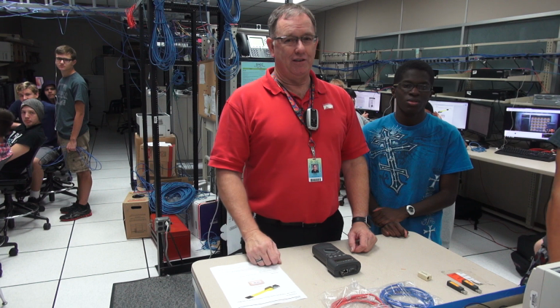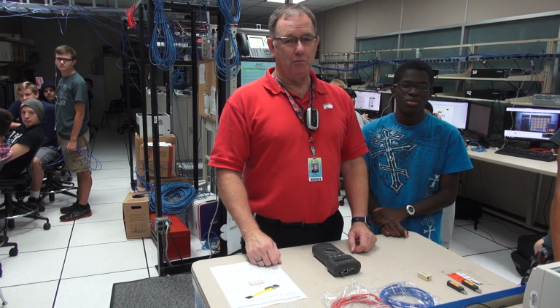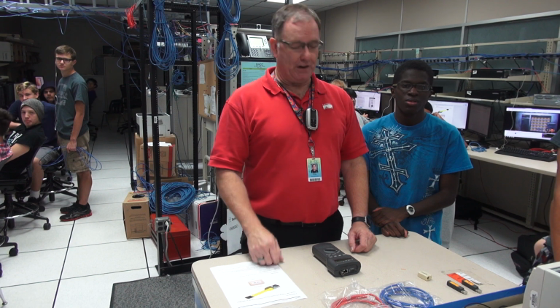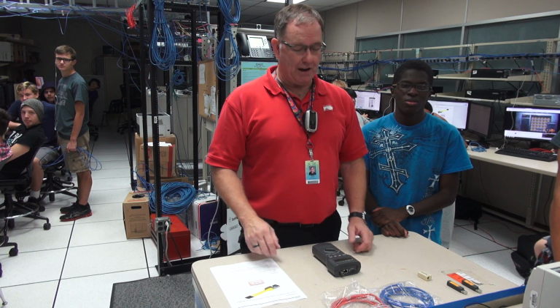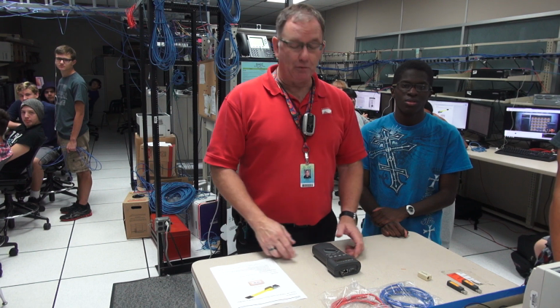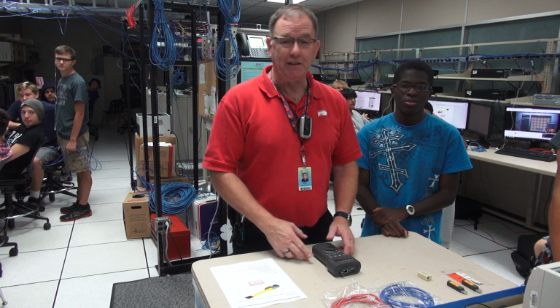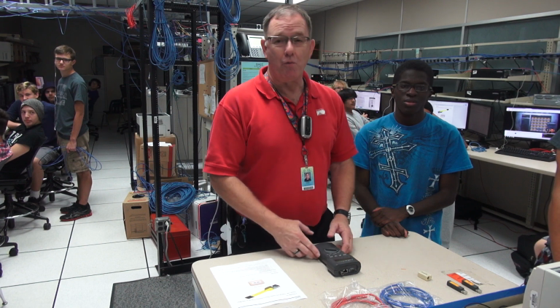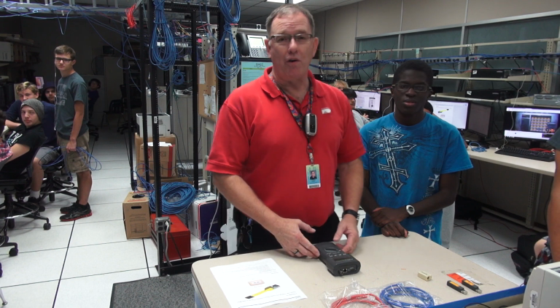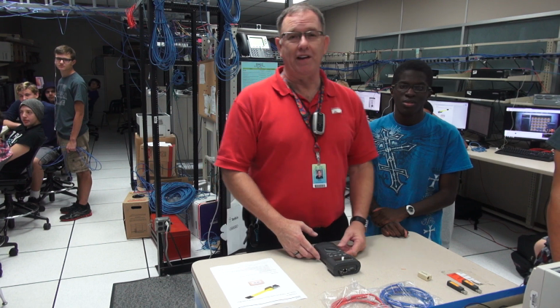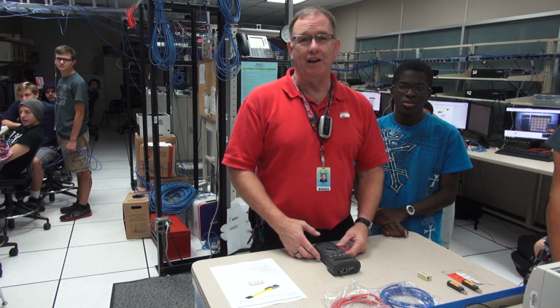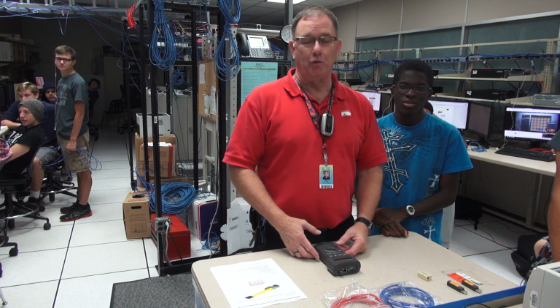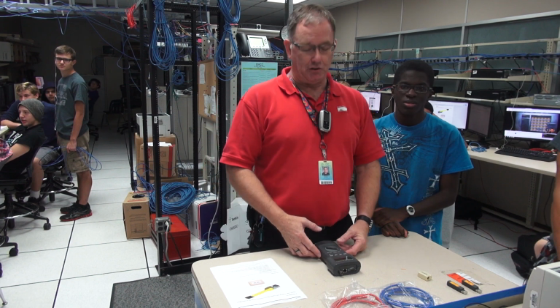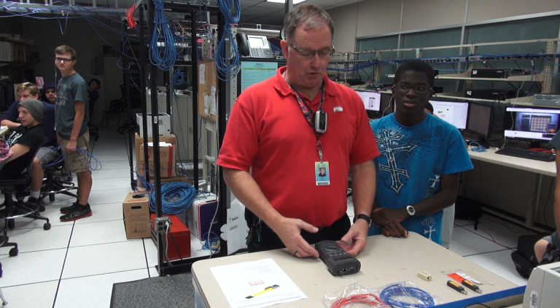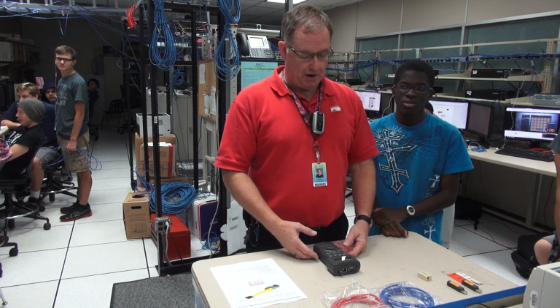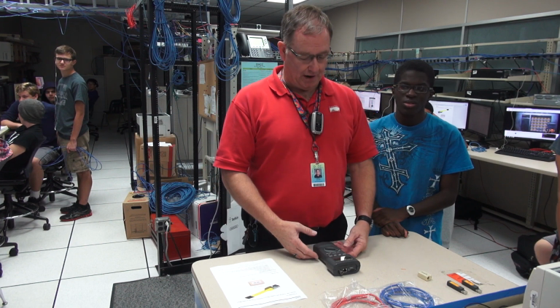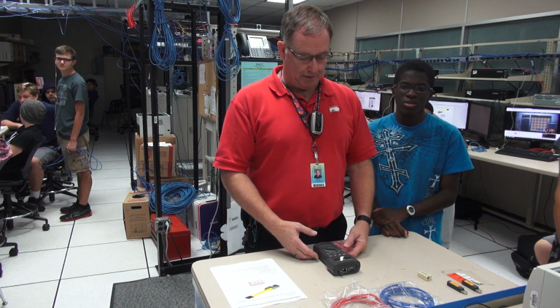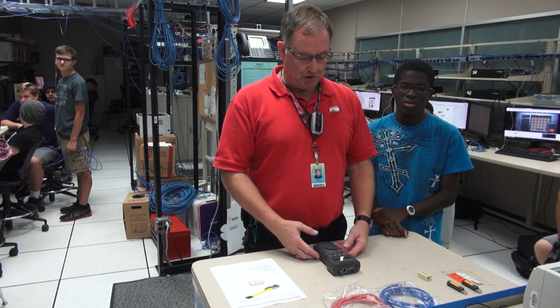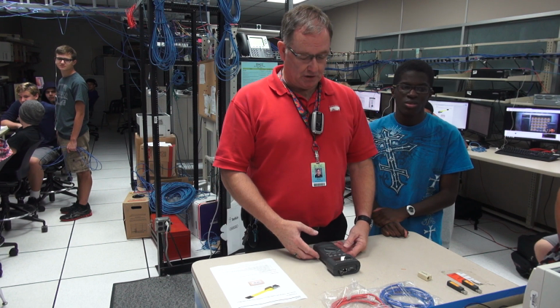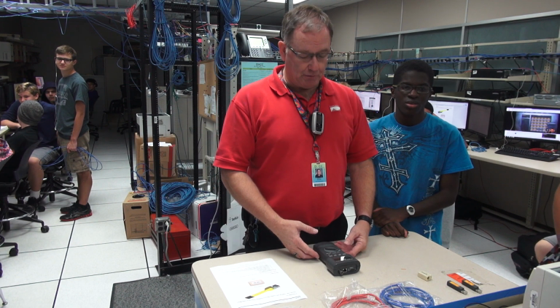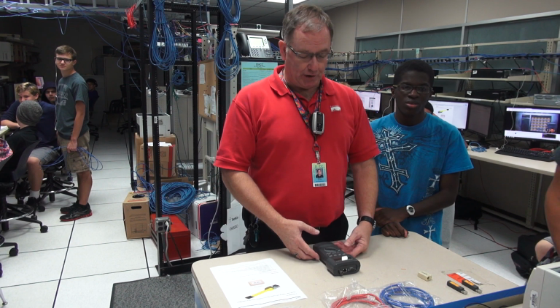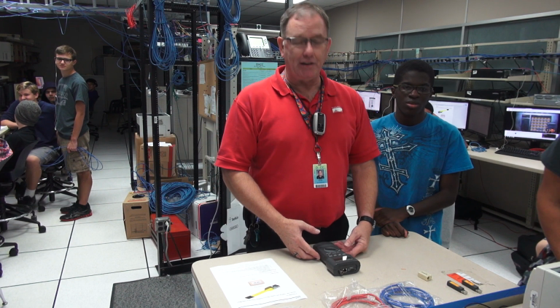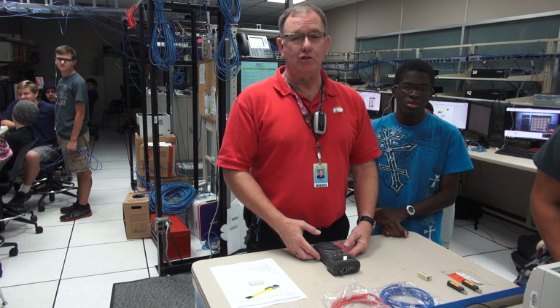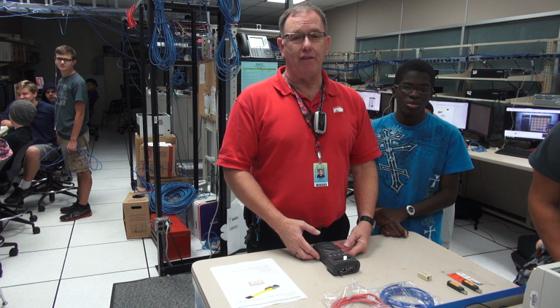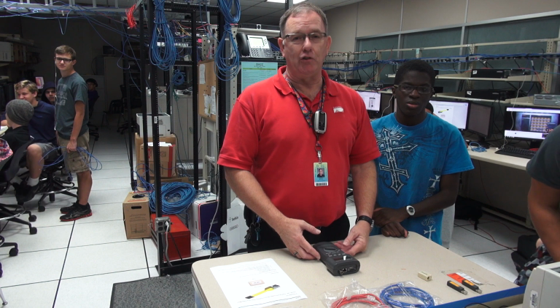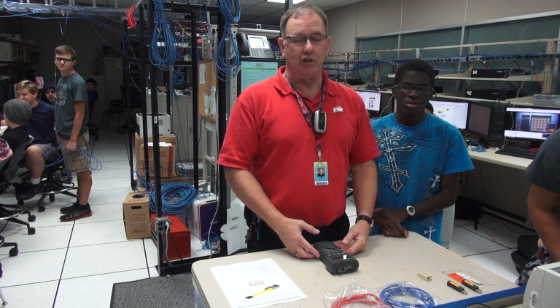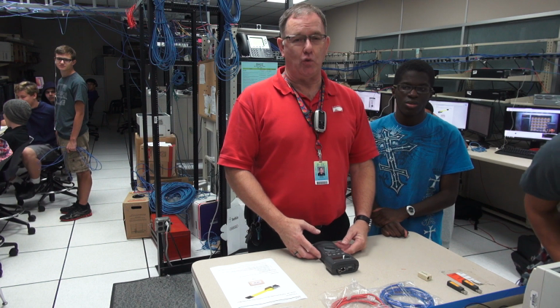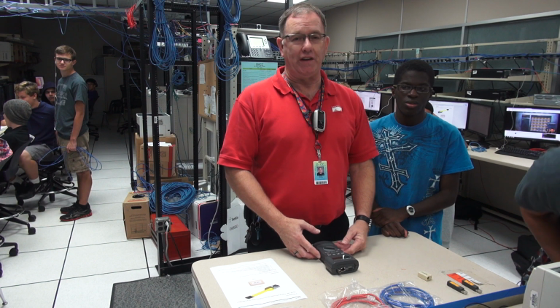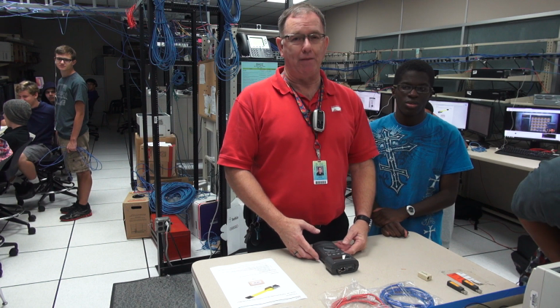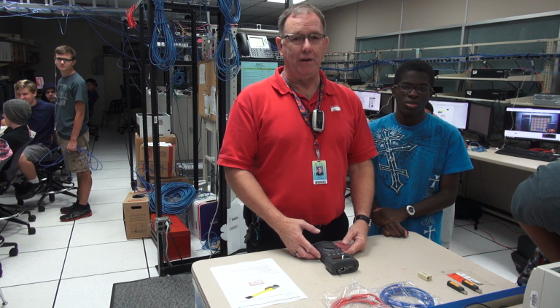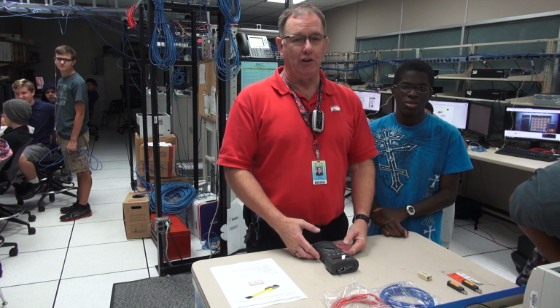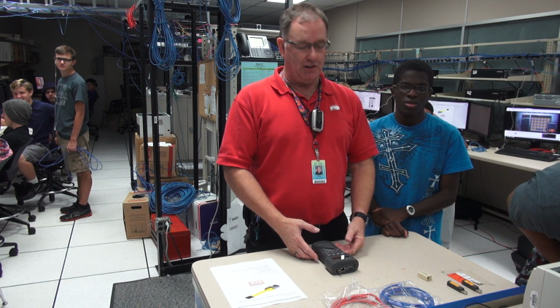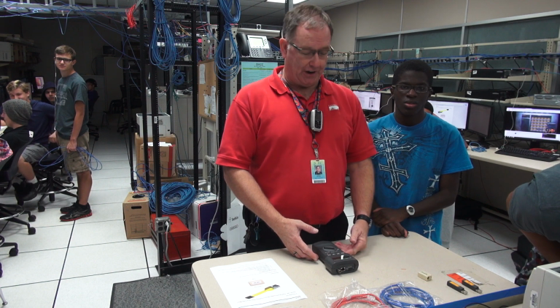Good morning. I am Randy Moore and I'm going to demonstrate how to use a Fluke 620 cable meter today.